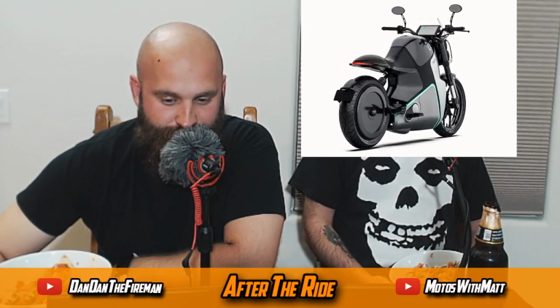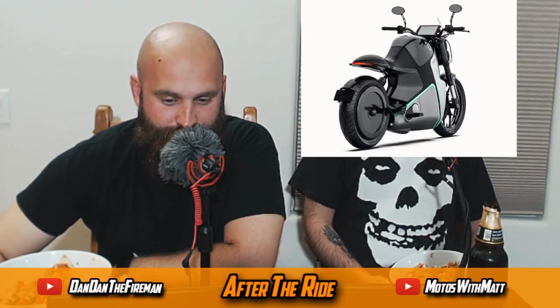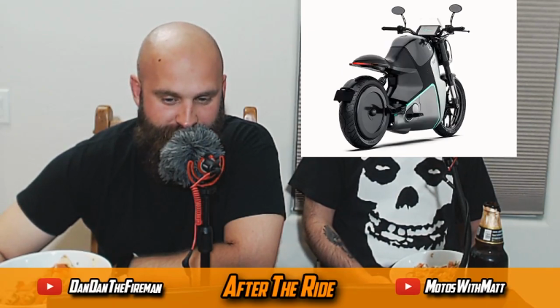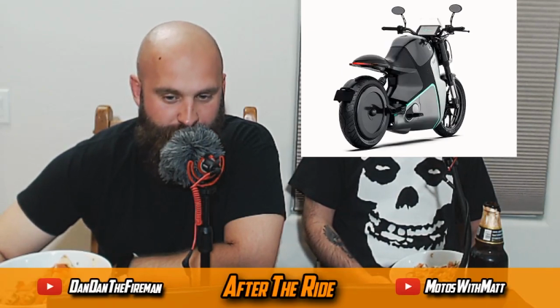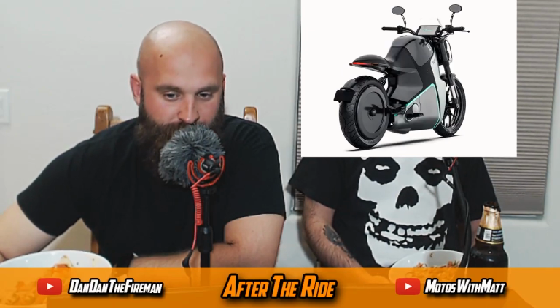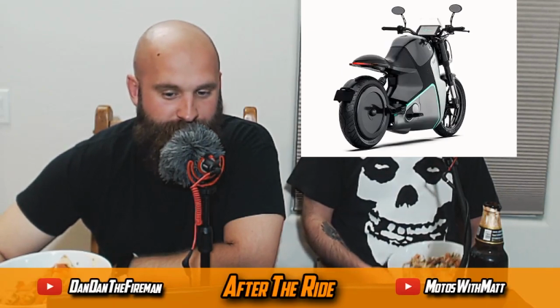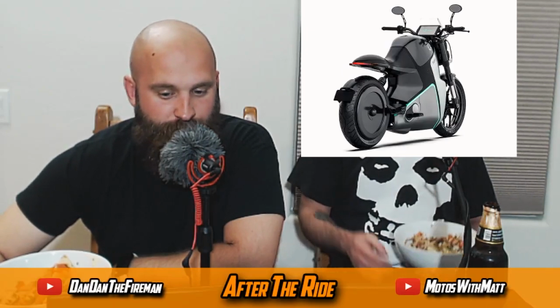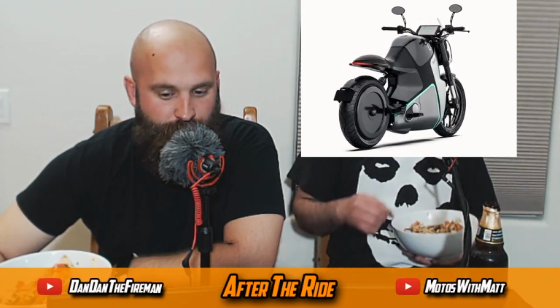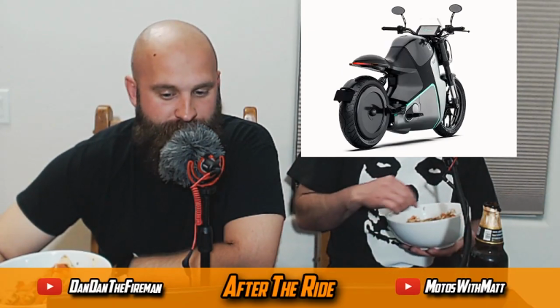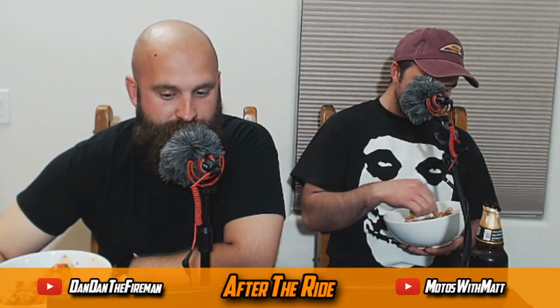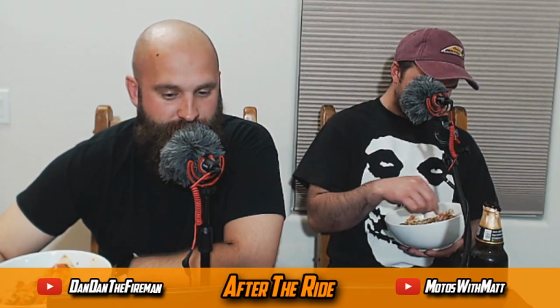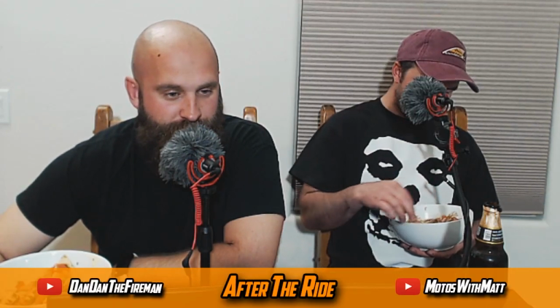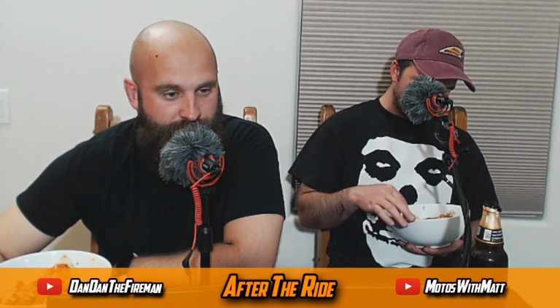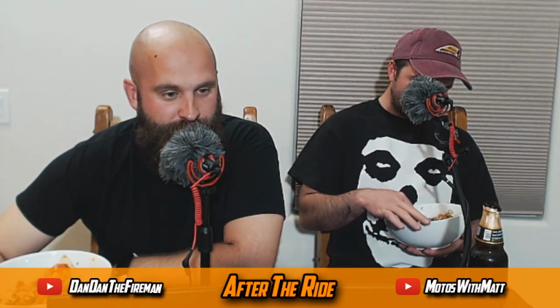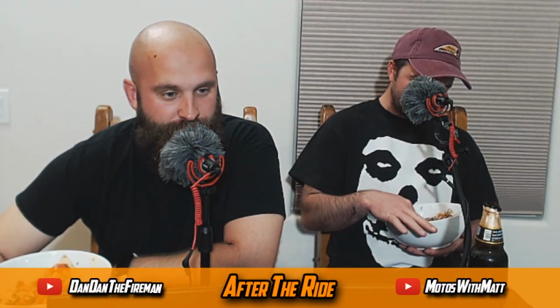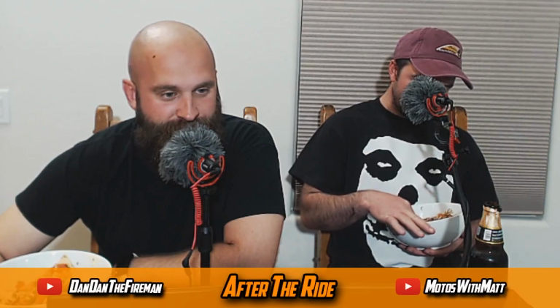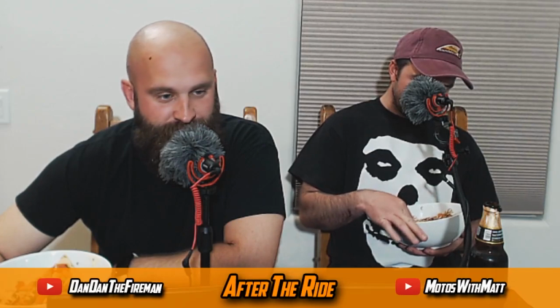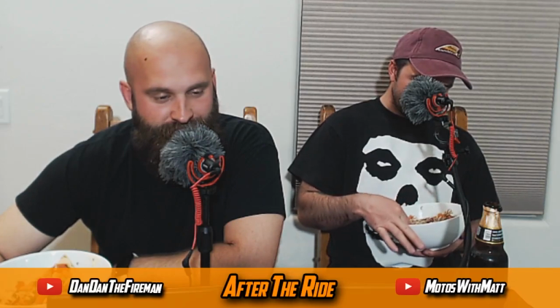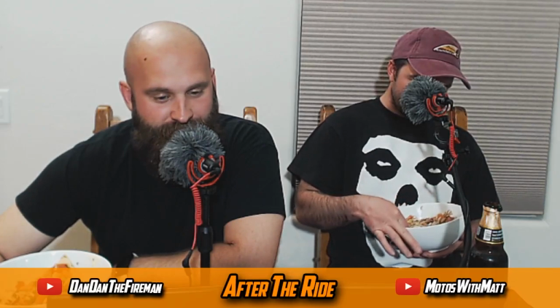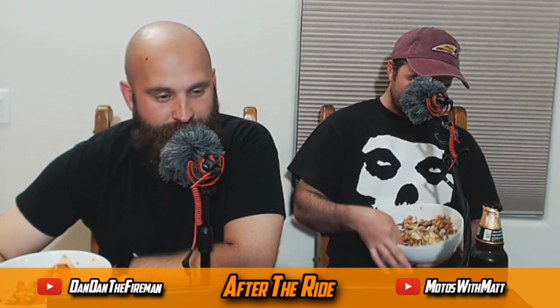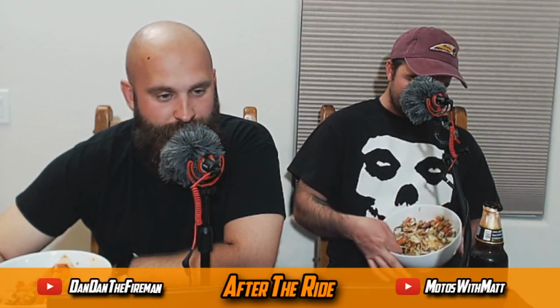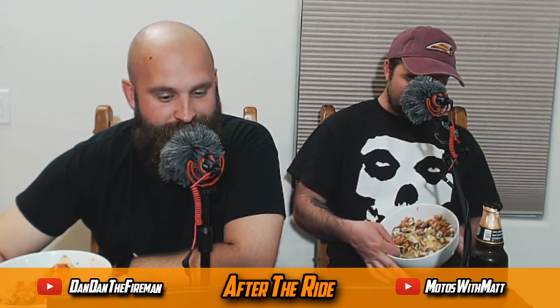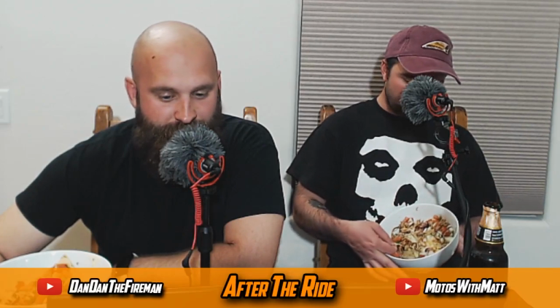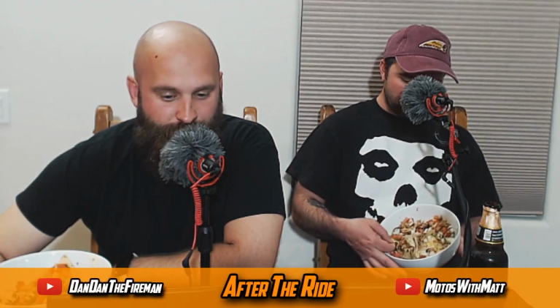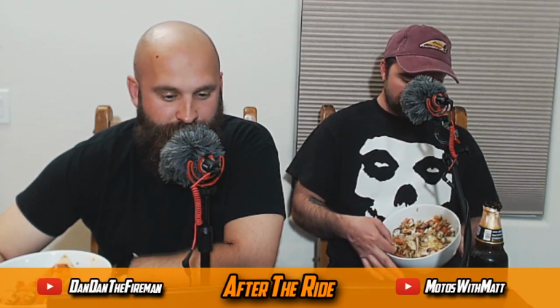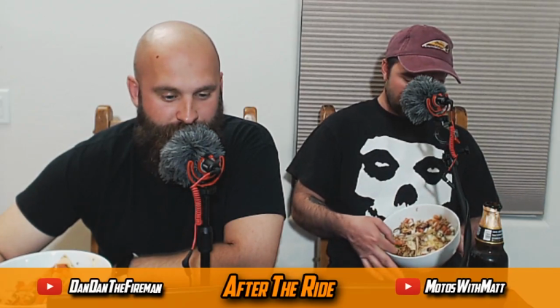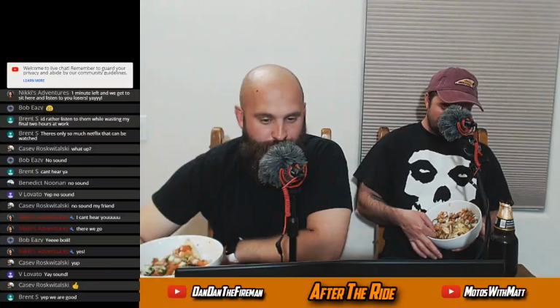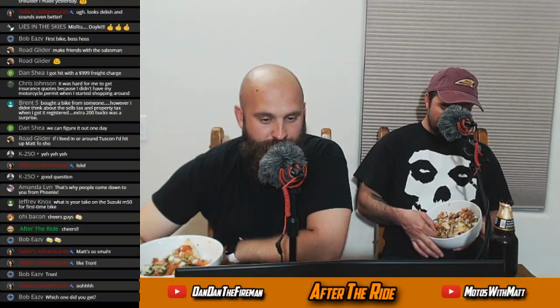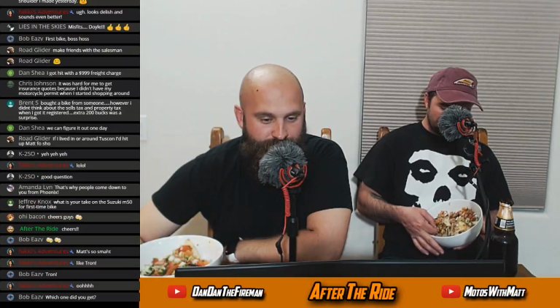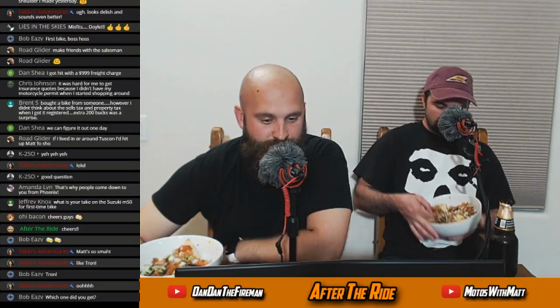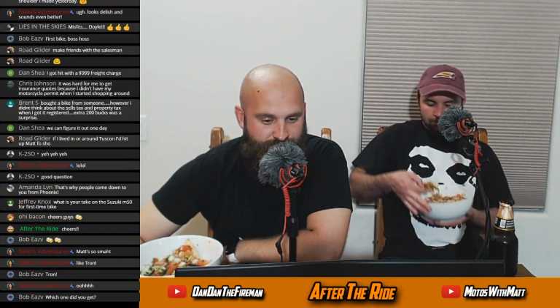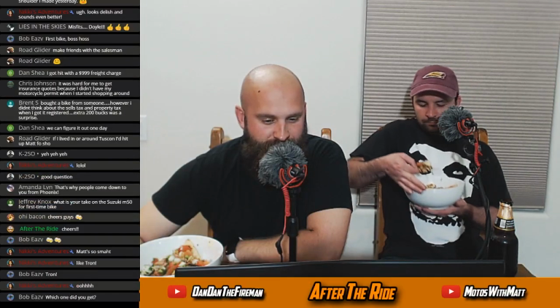I just wanted to talk about that real quick since that stuff kind of came out. Now we're going to open it up to the chat.